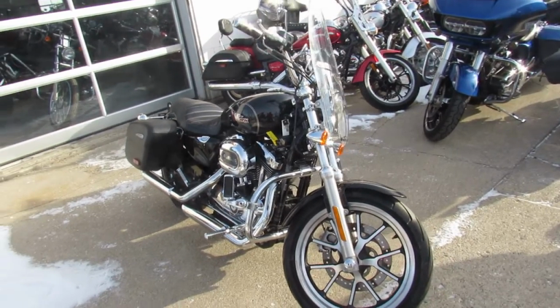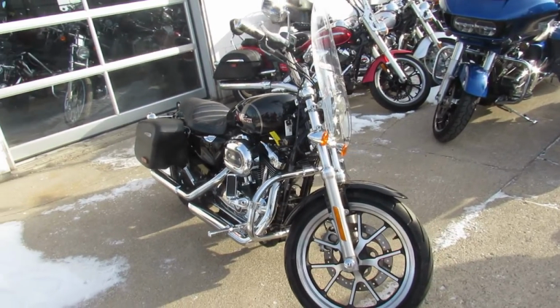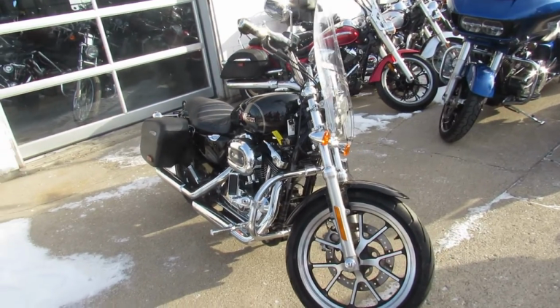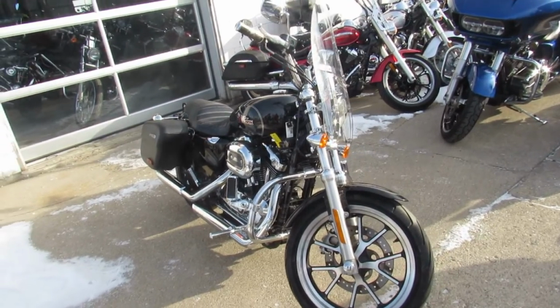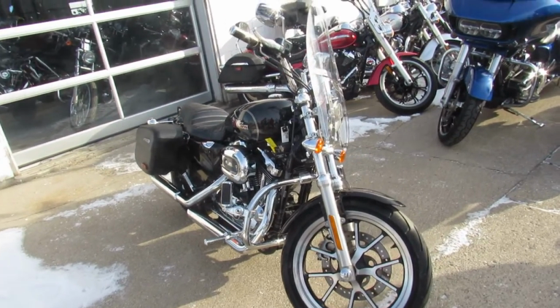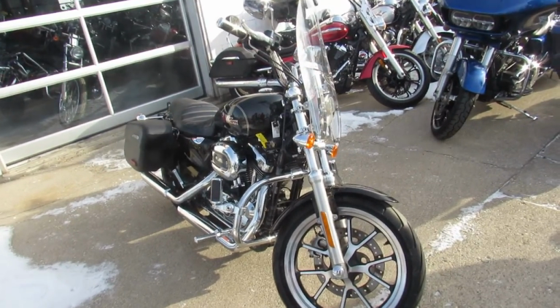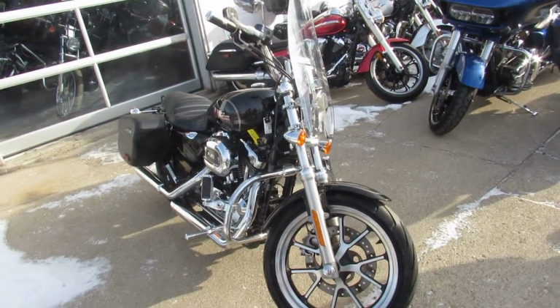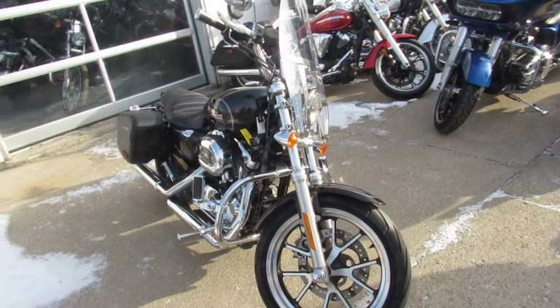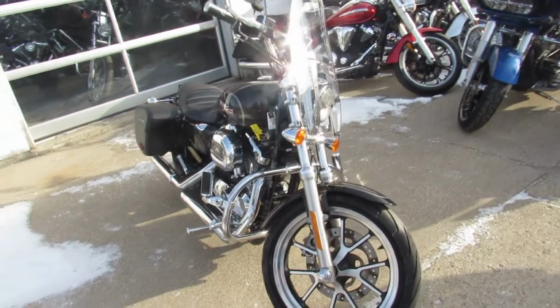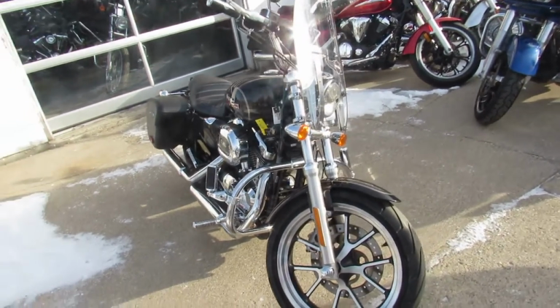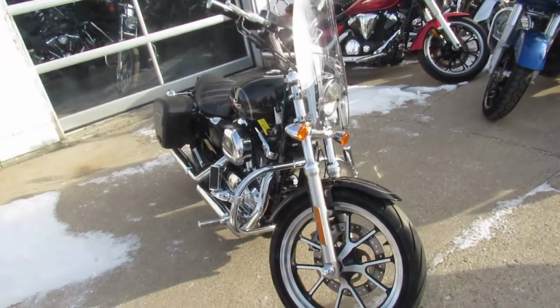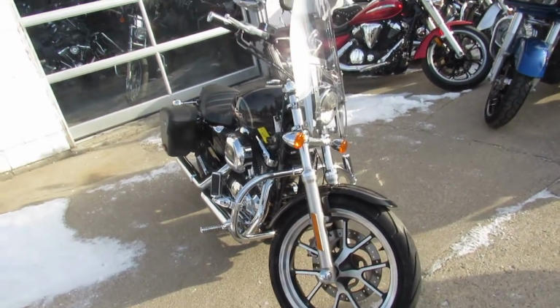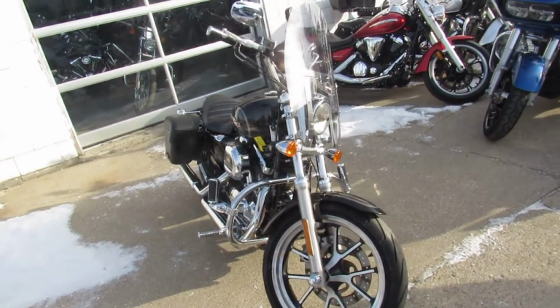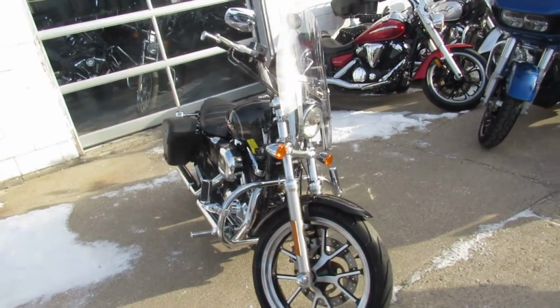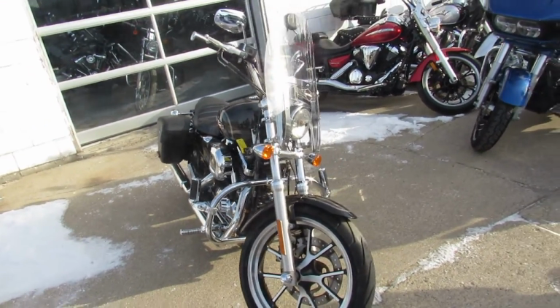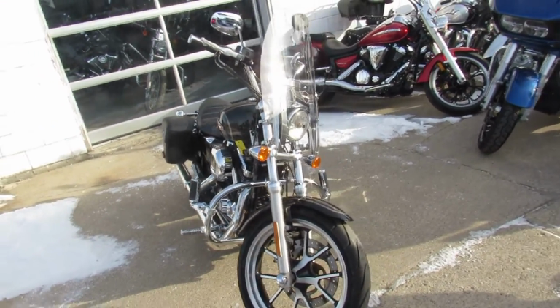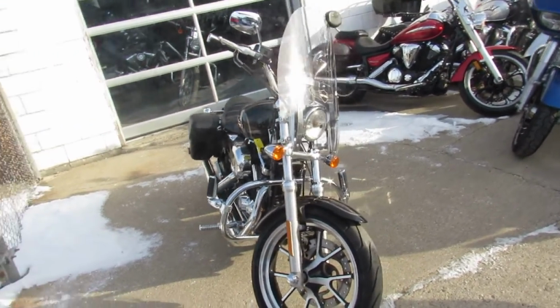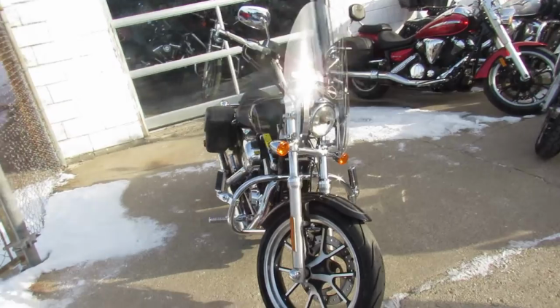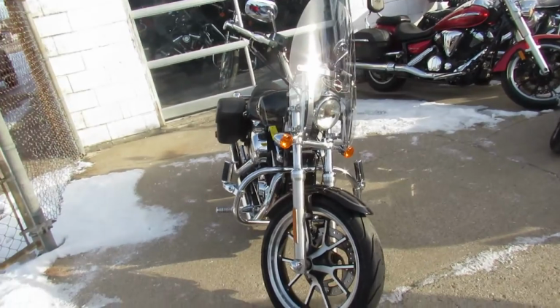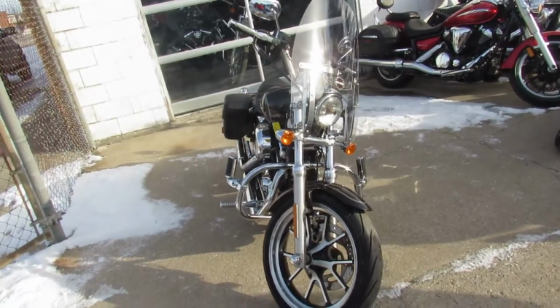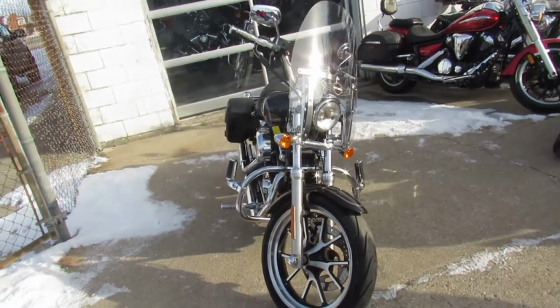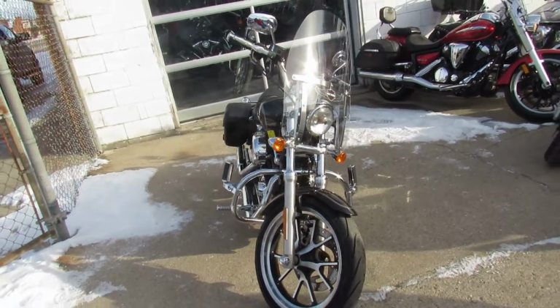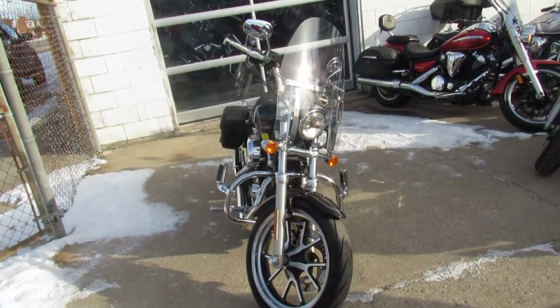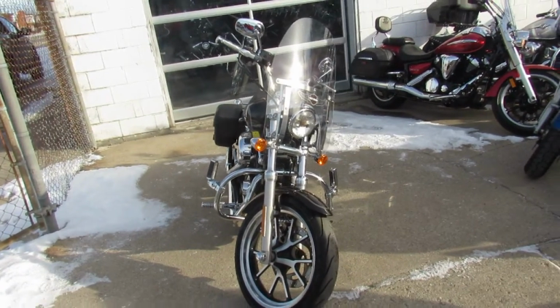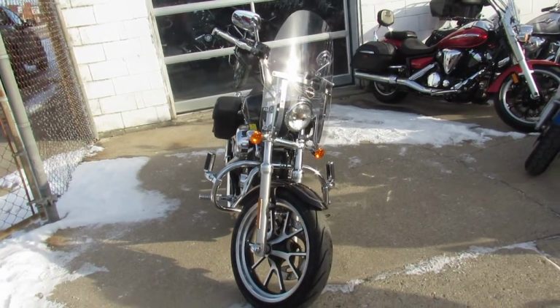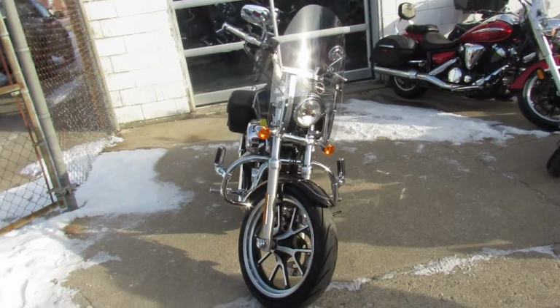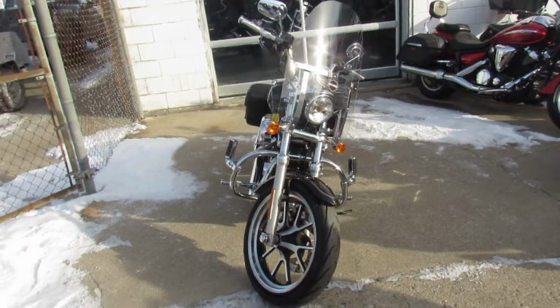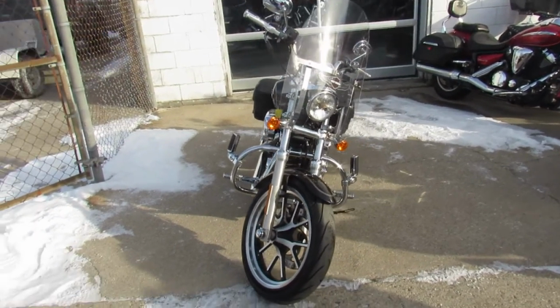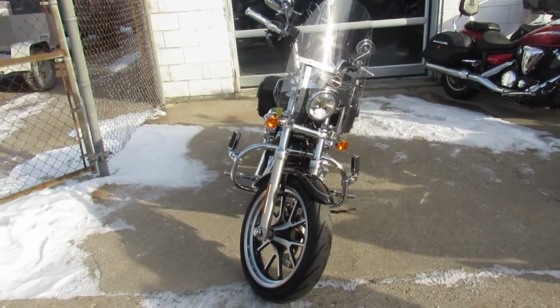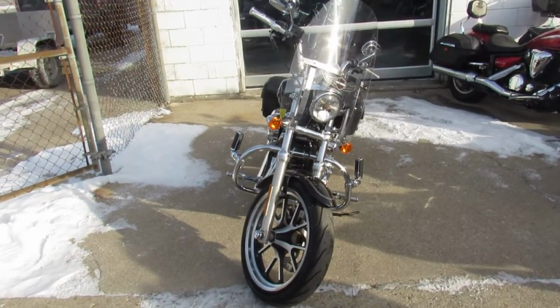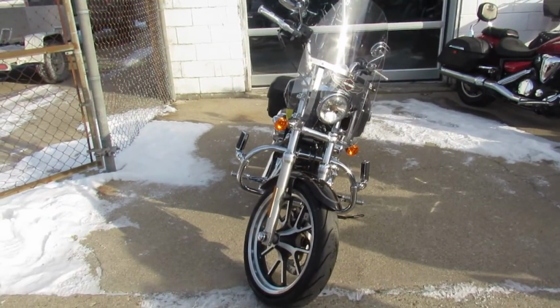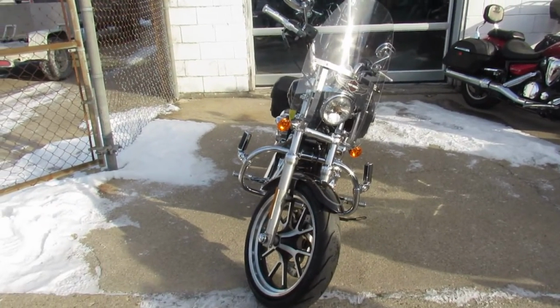We got 25 used Sportsters. We got over 400 used Harleys. Anybody looking for a bike, I can tell you, if you can't find it here, you're not willing to ride.